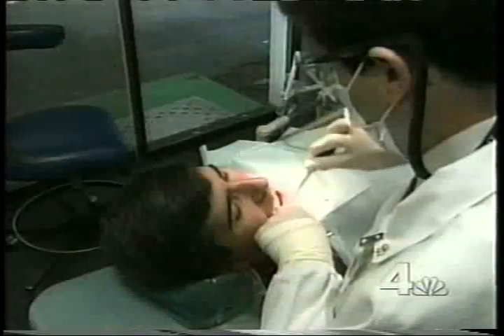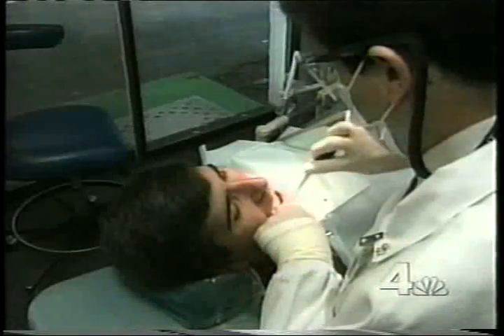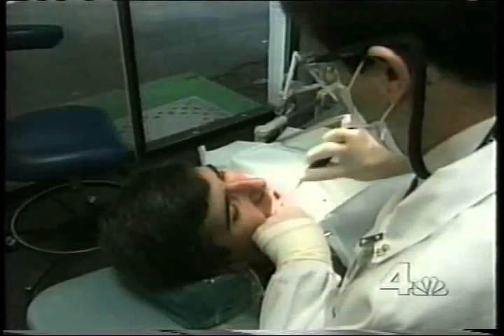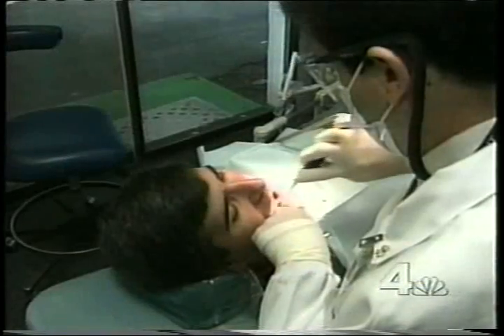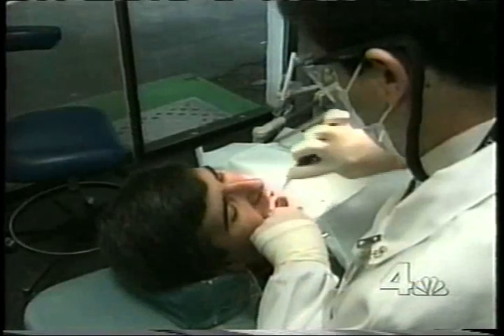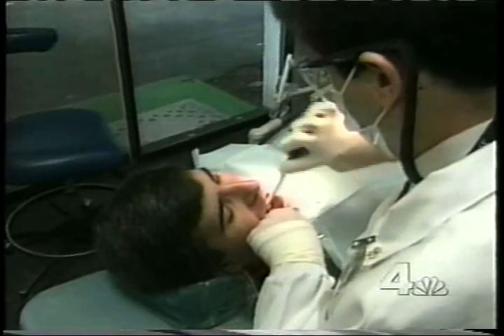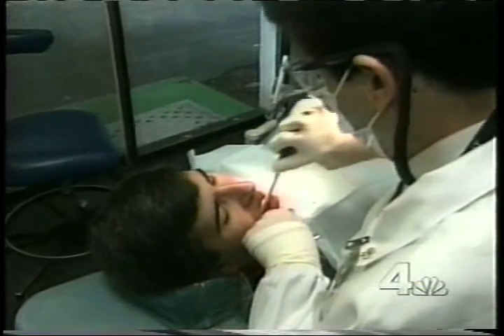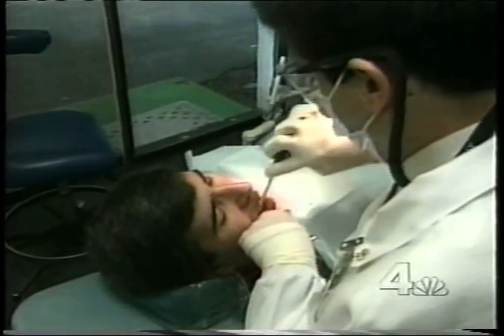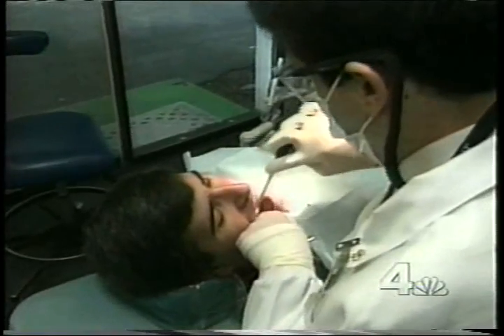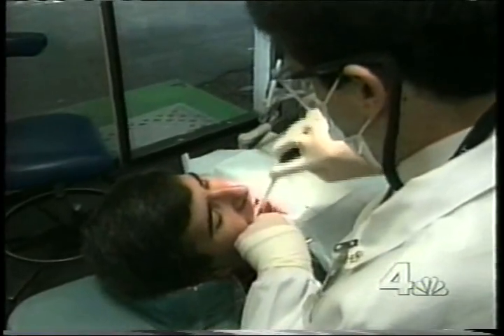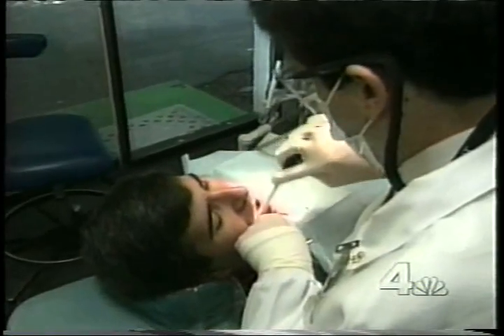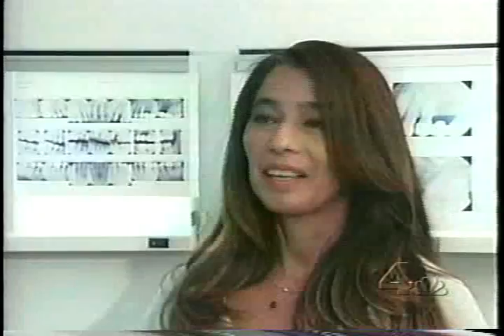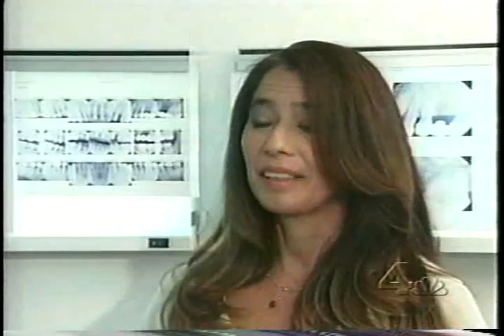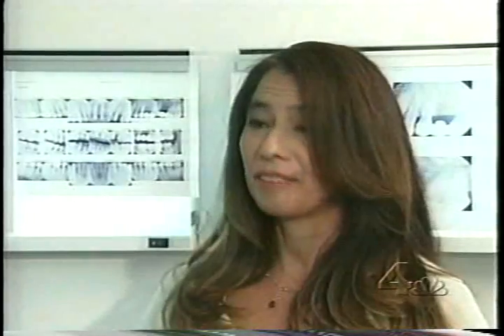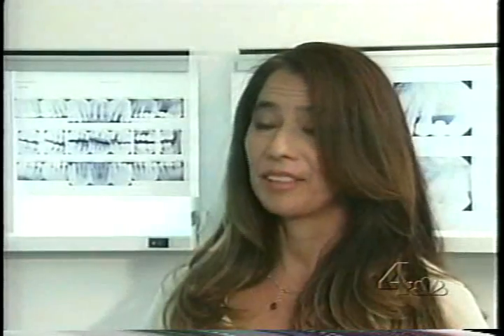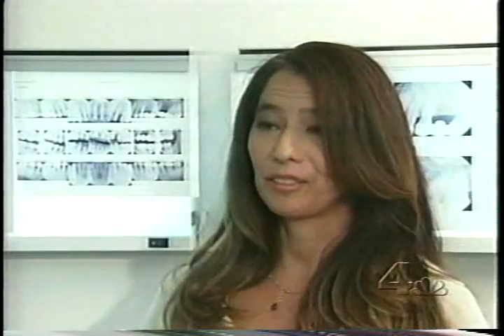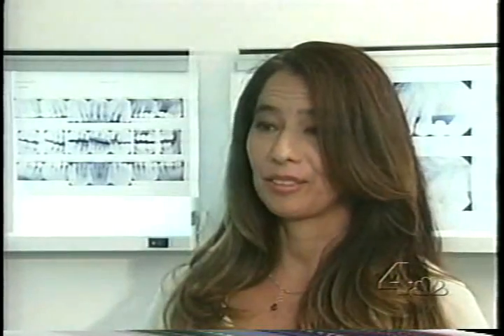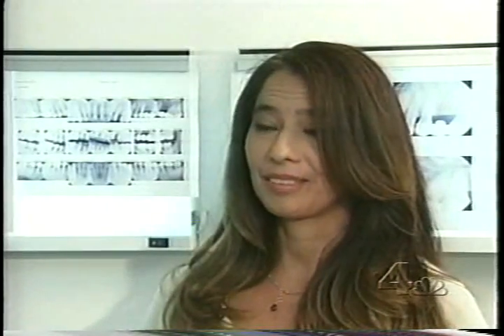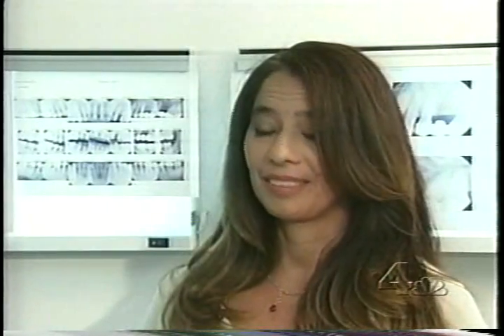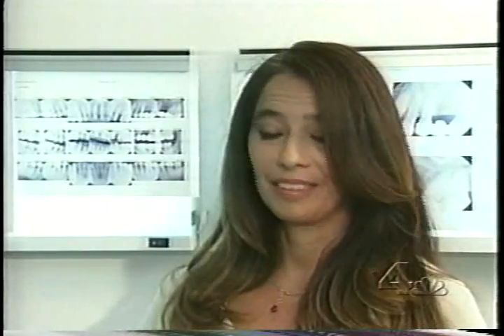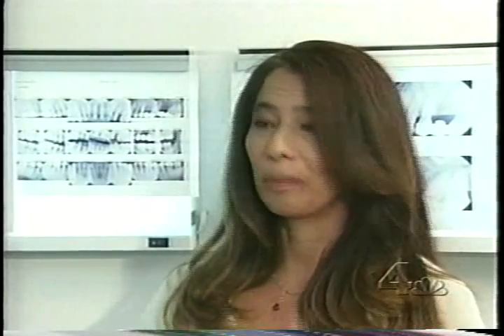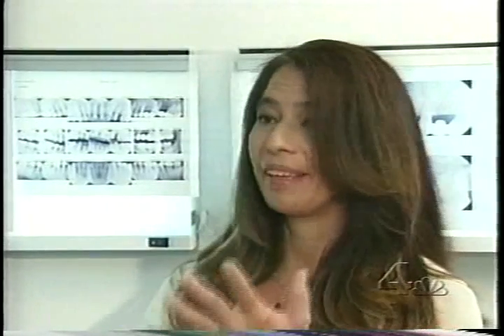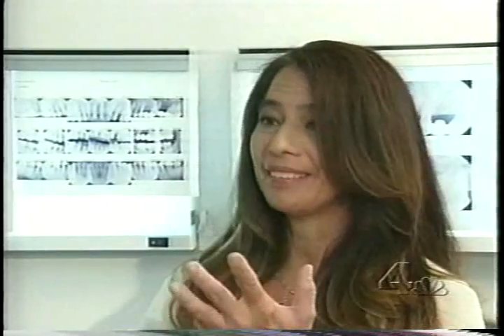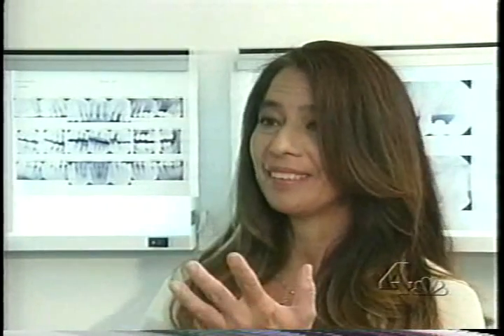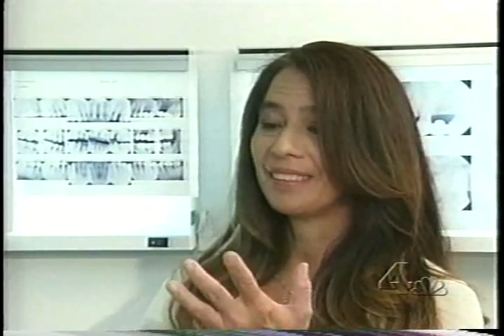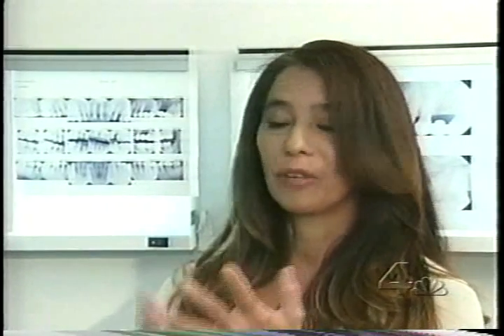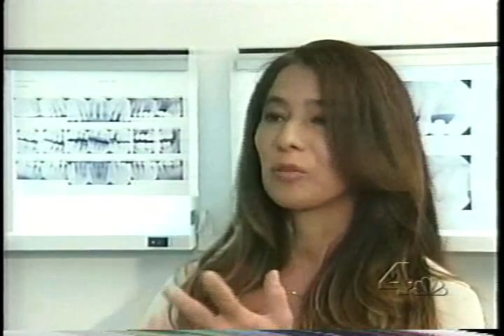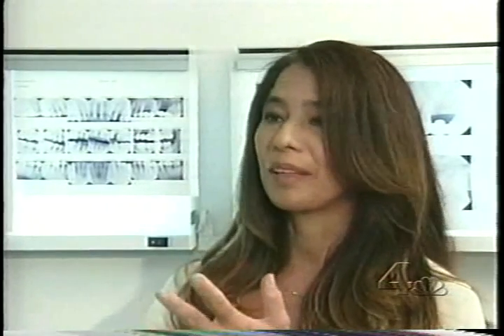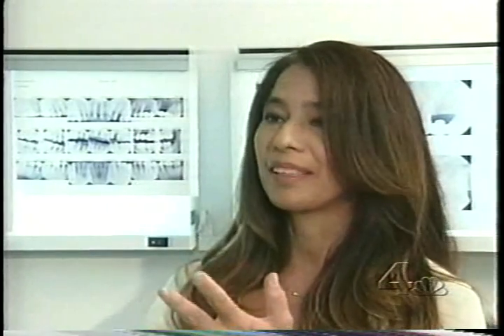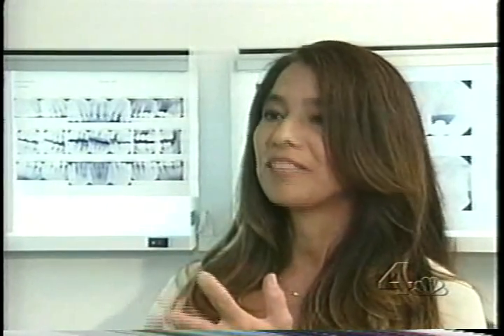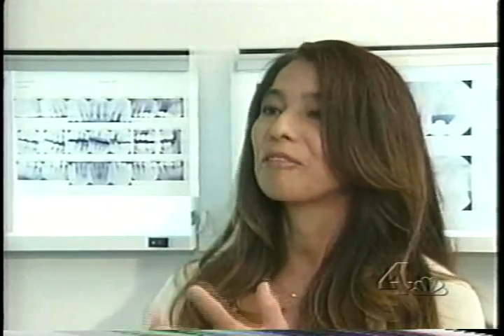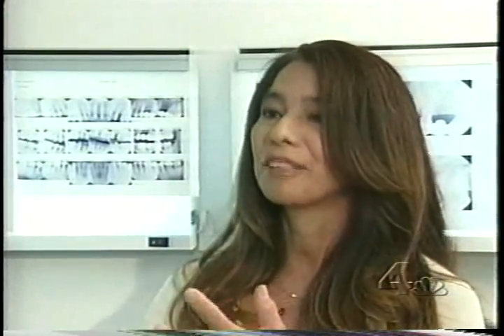Enter the laser. The advantages: no pain, no swelling, no fear.